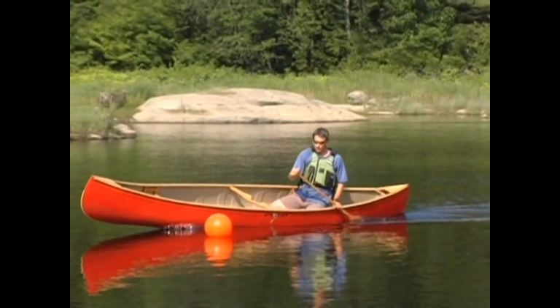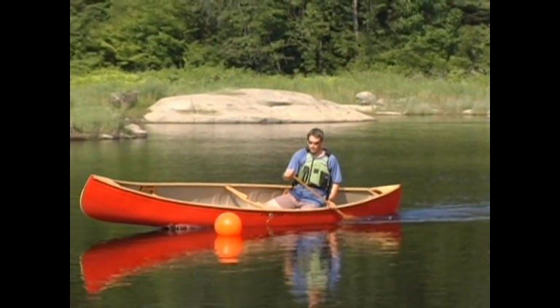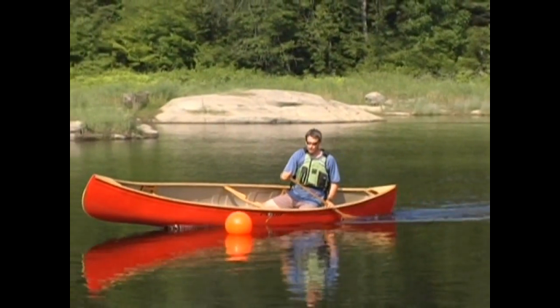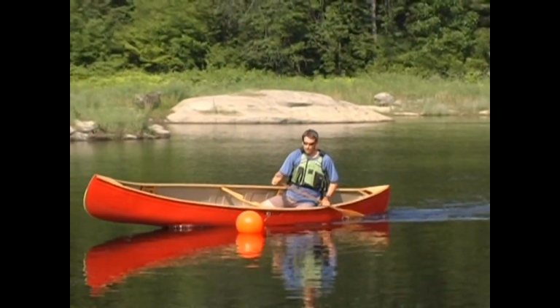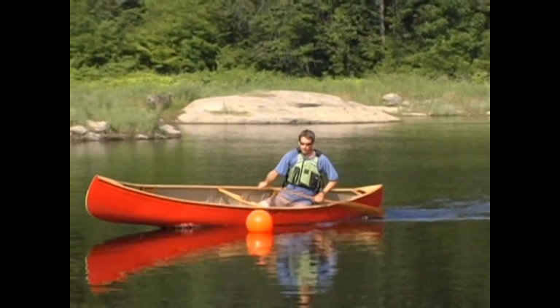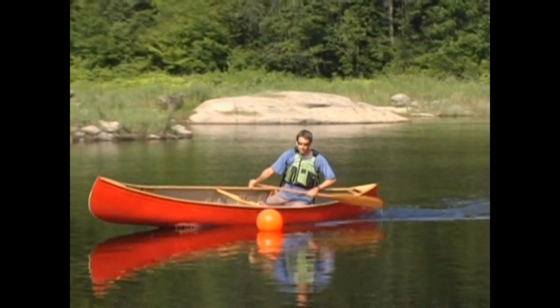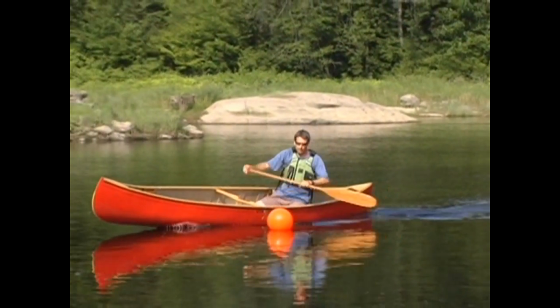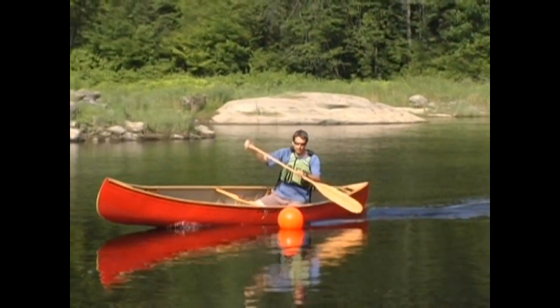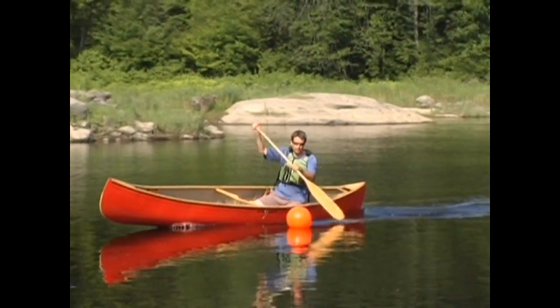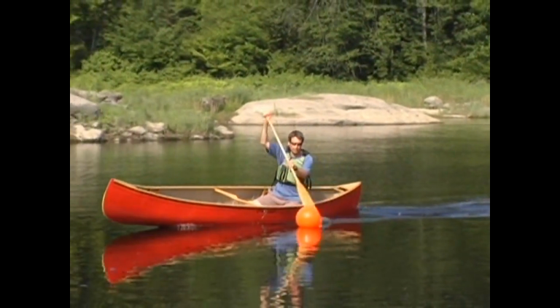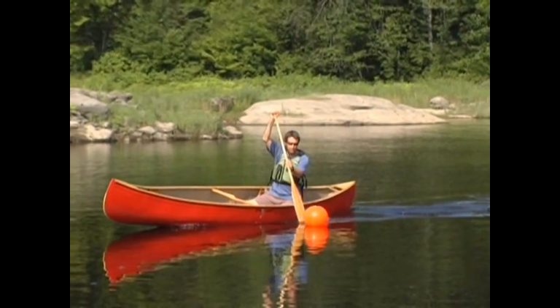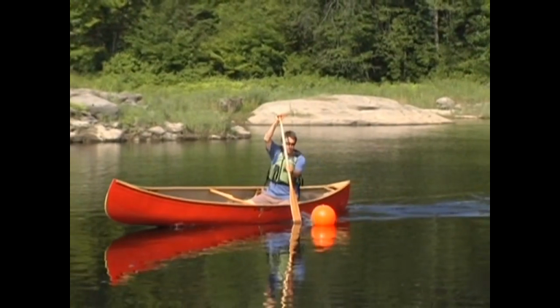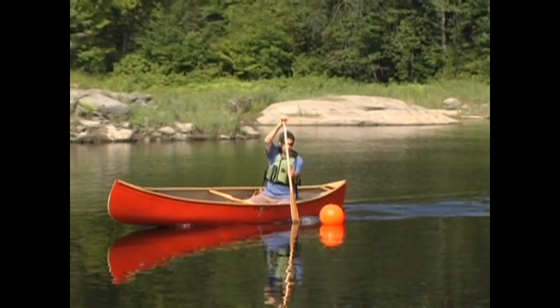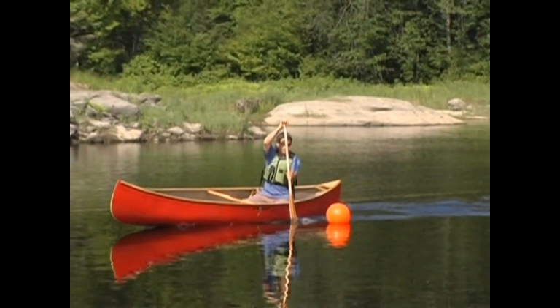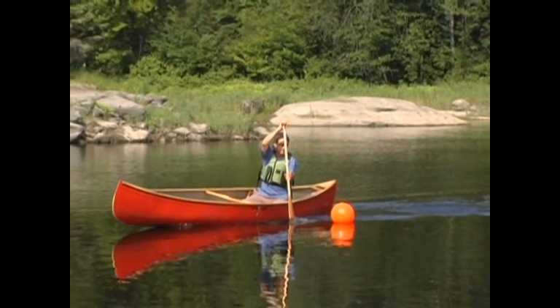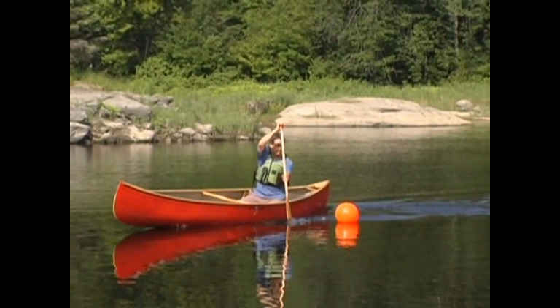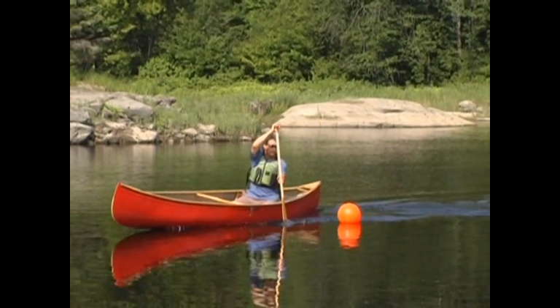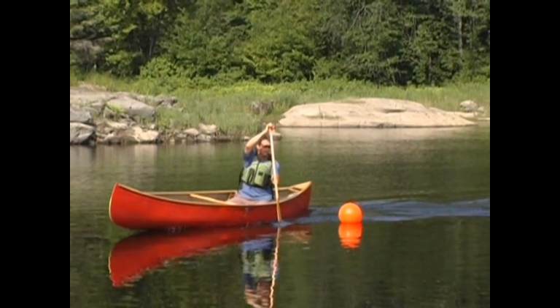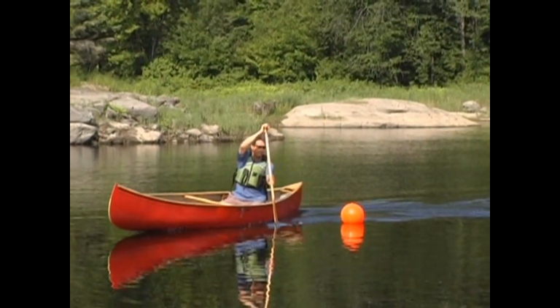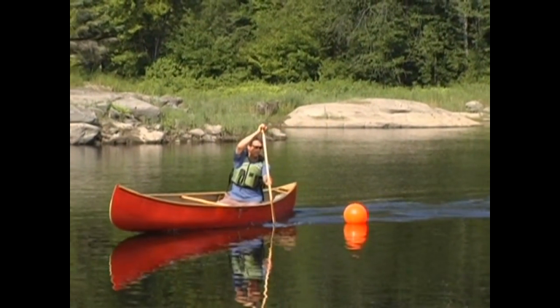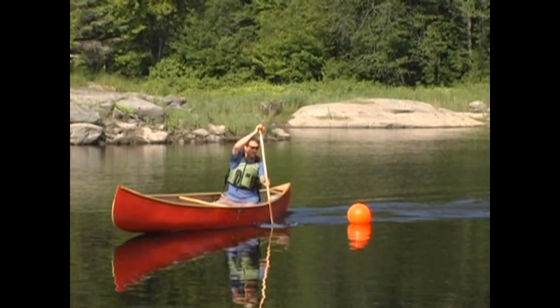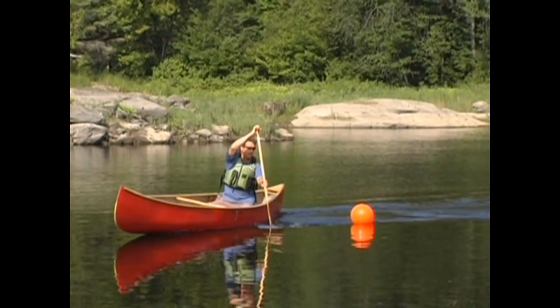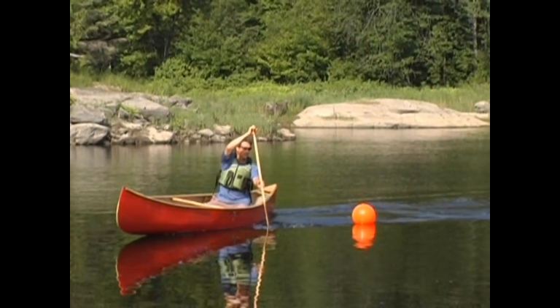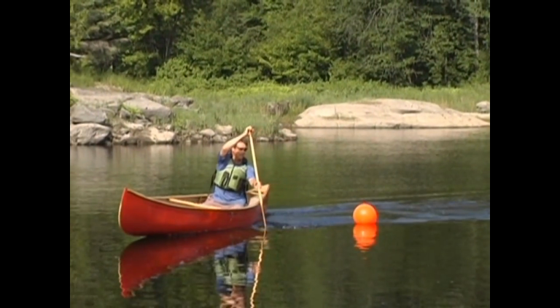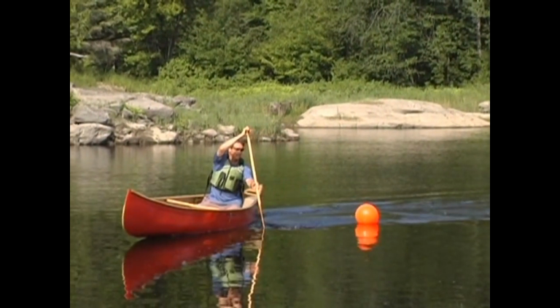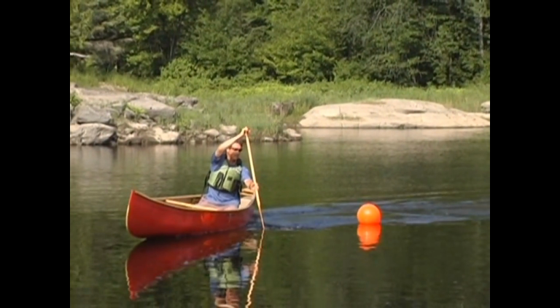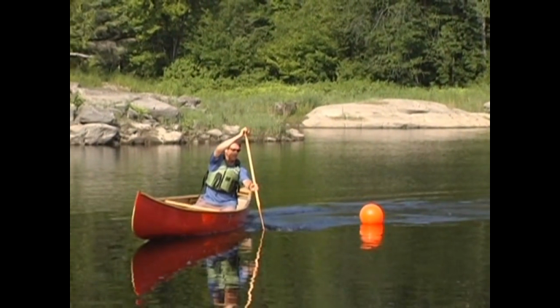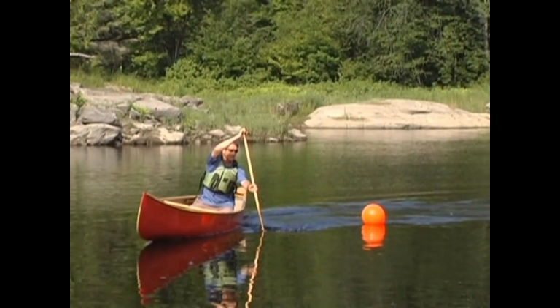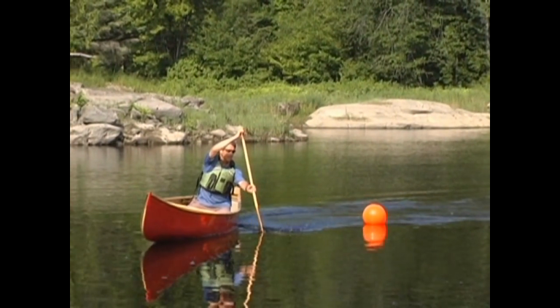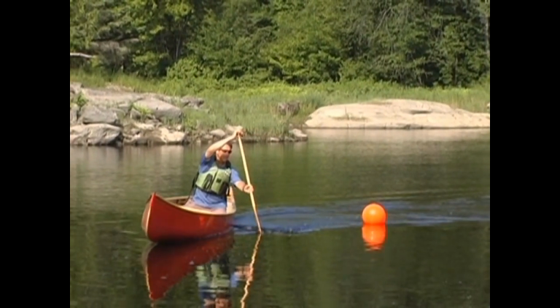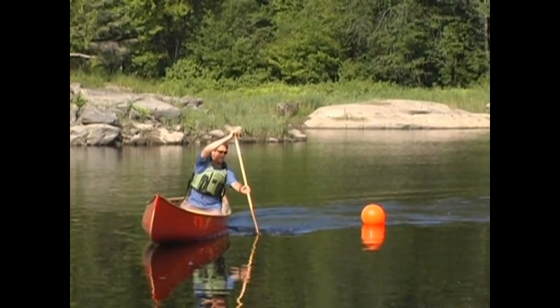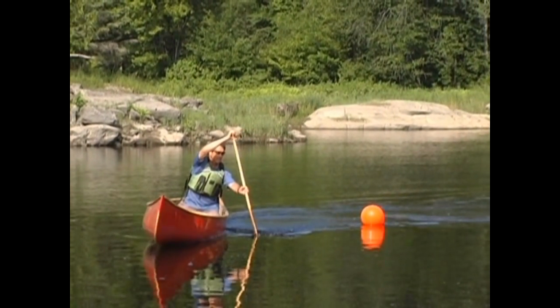By holding fast and not letting your paddle get pulled away from the canoe, you'll cause the canoe to turn towards your paddle.